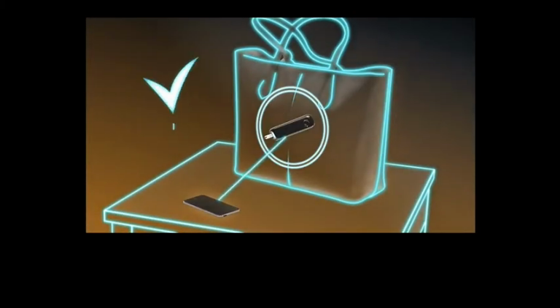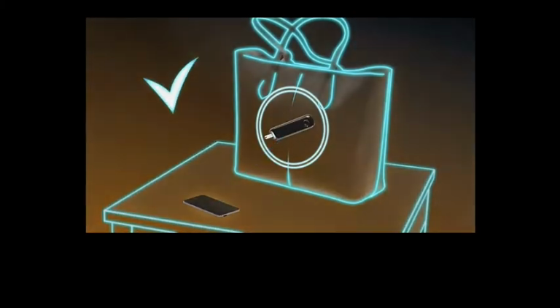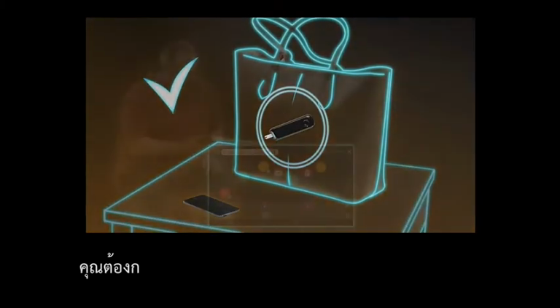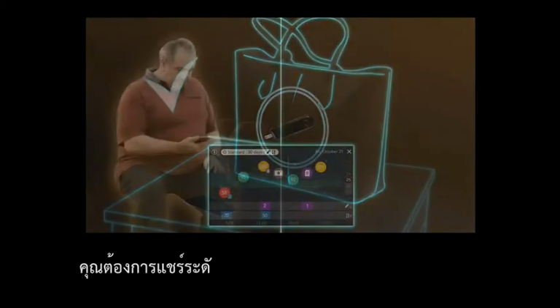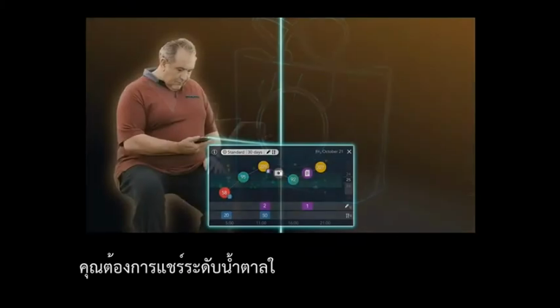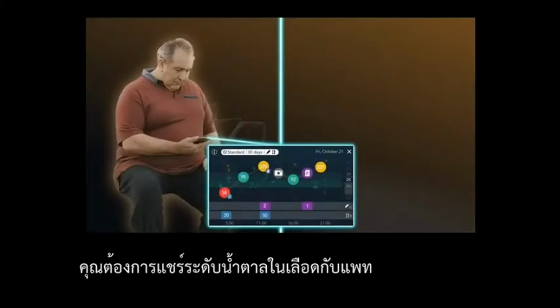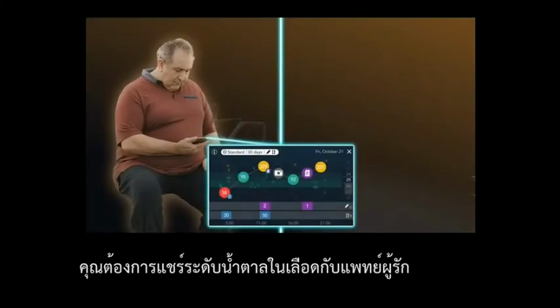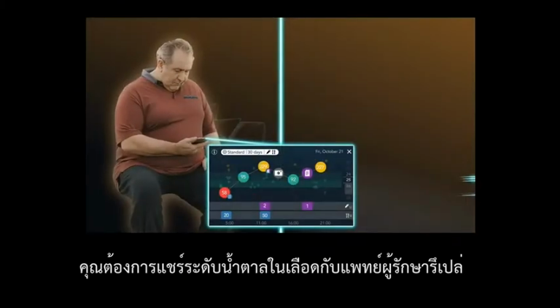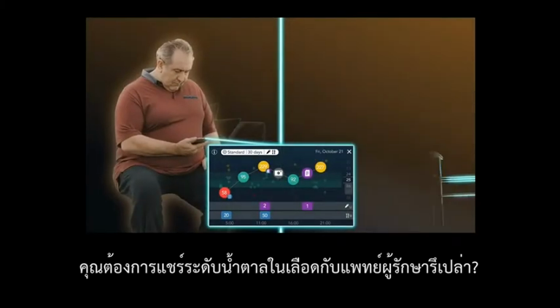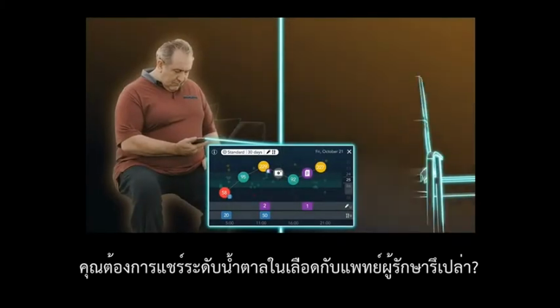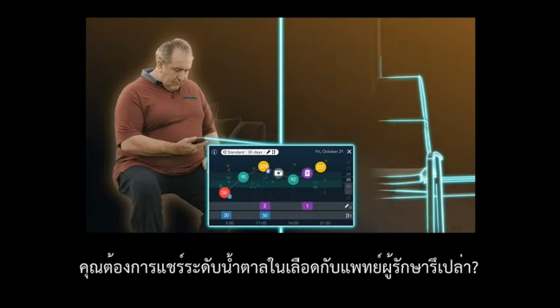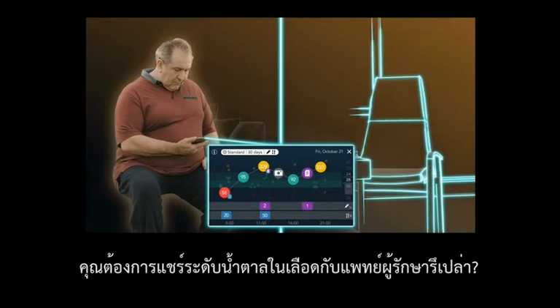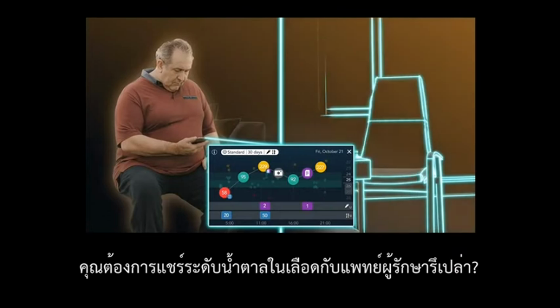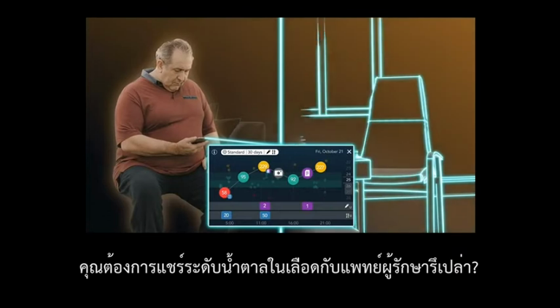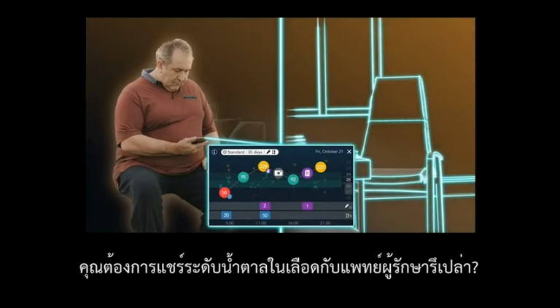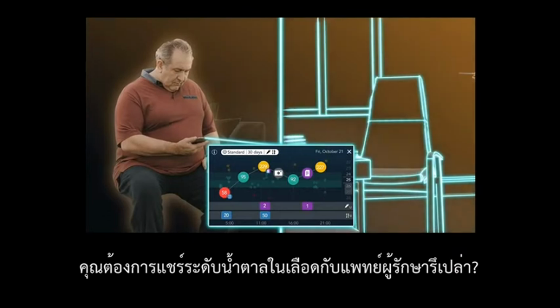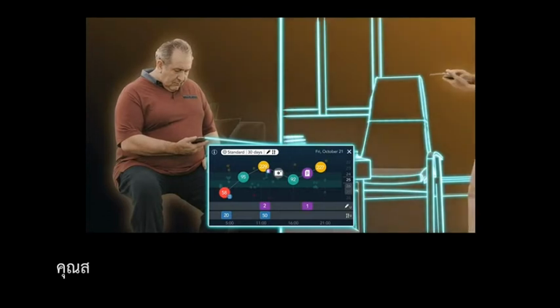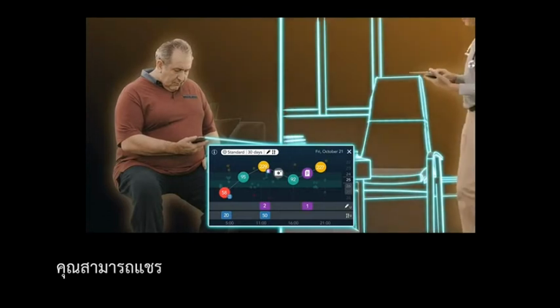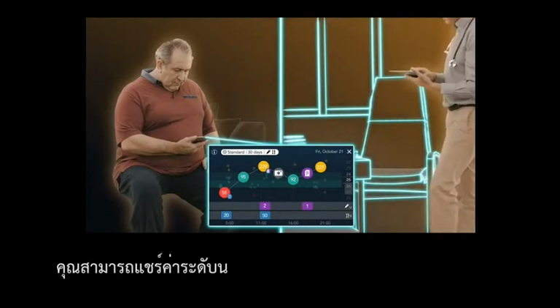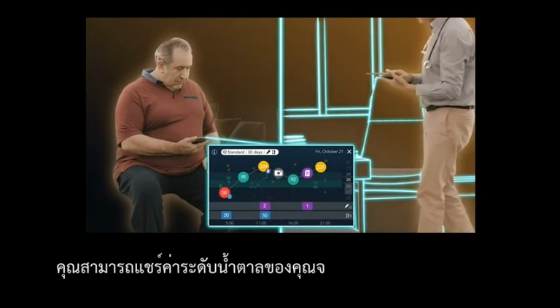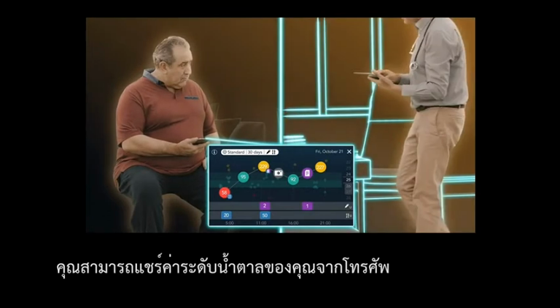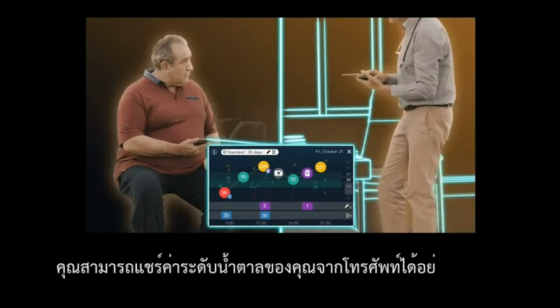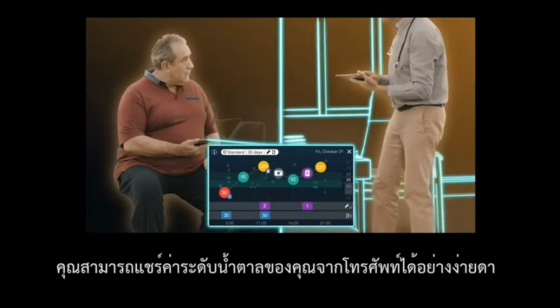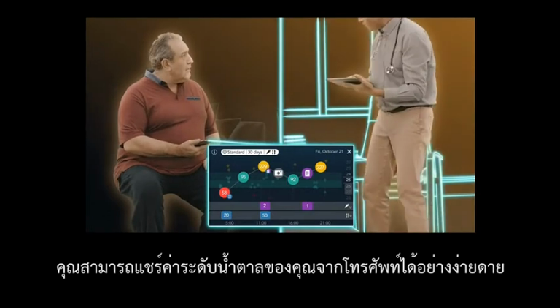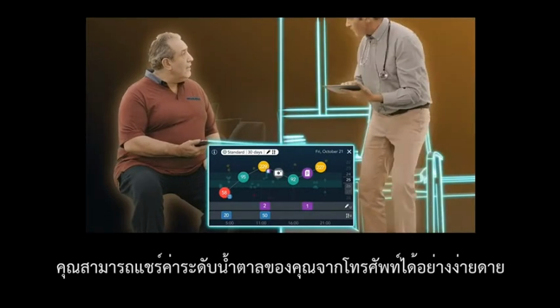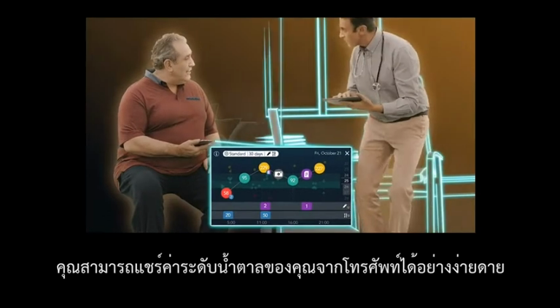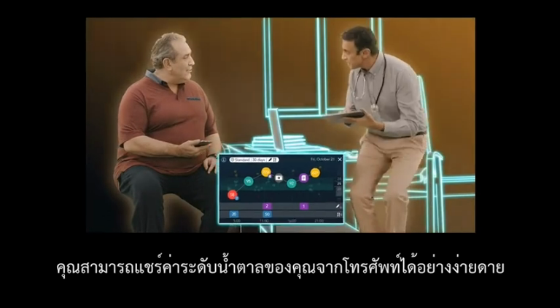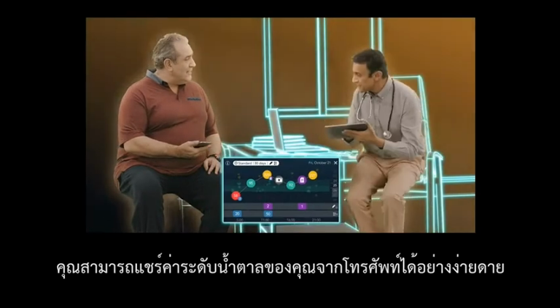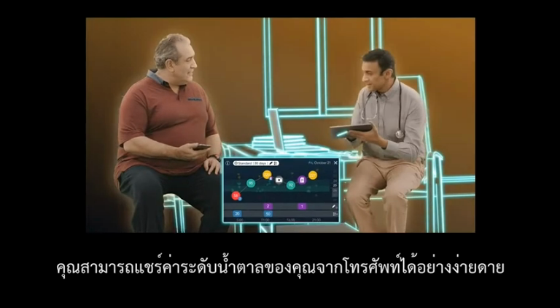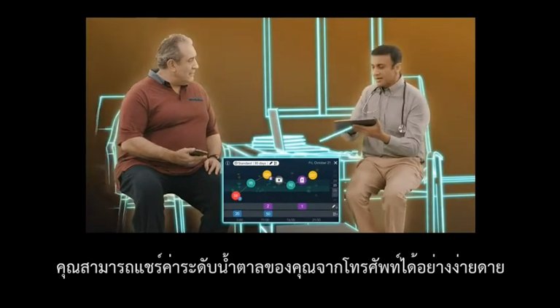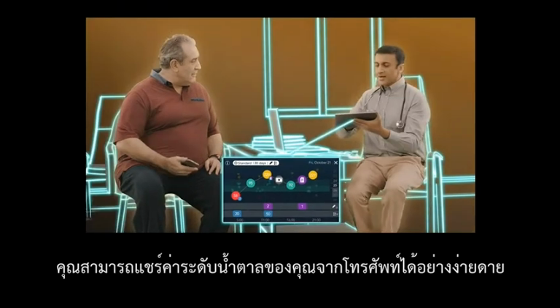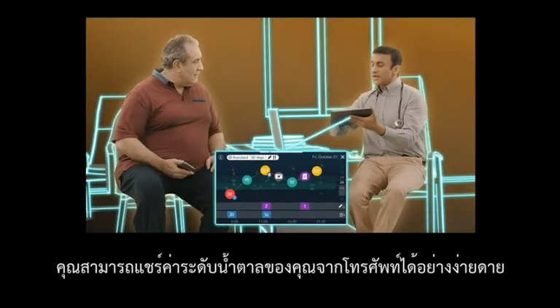Want to share your readings with your doctor? Your patterns and trends can be shared from your phone. It's that easy.